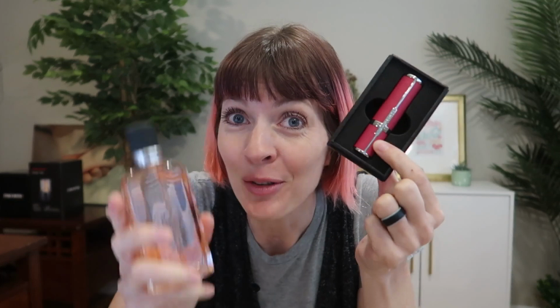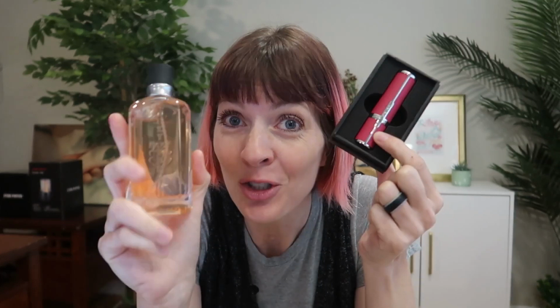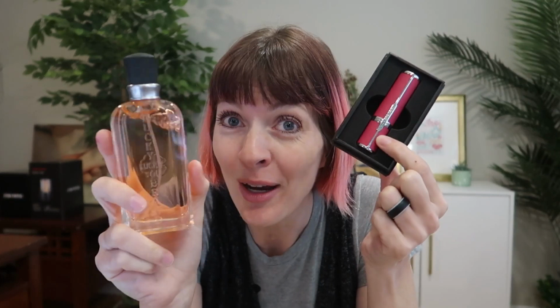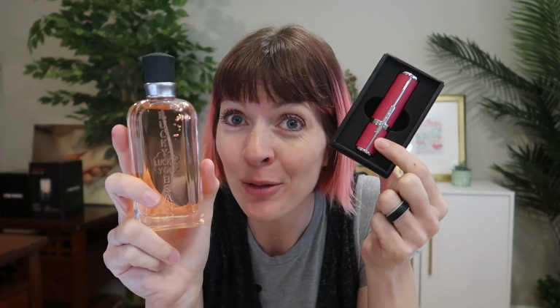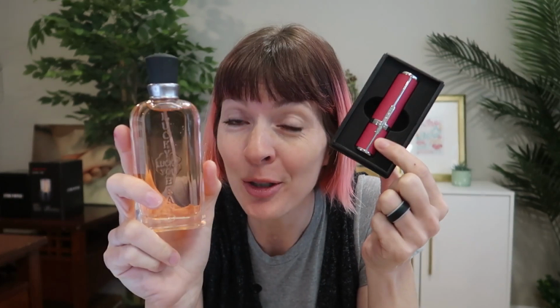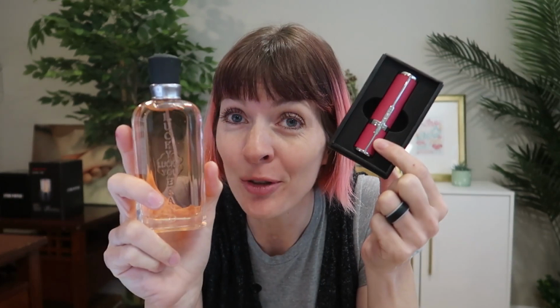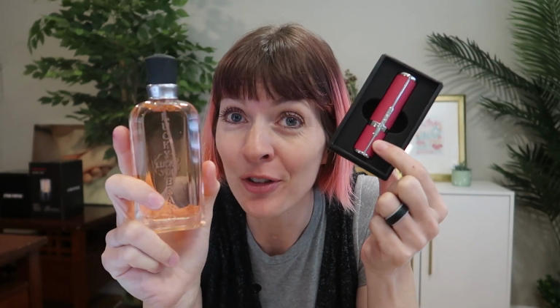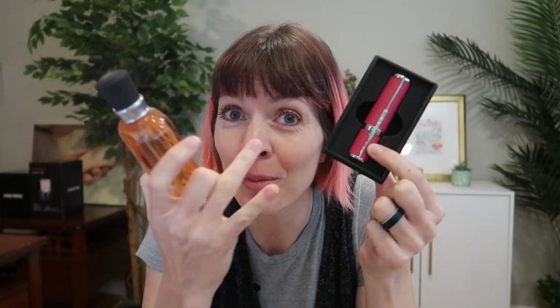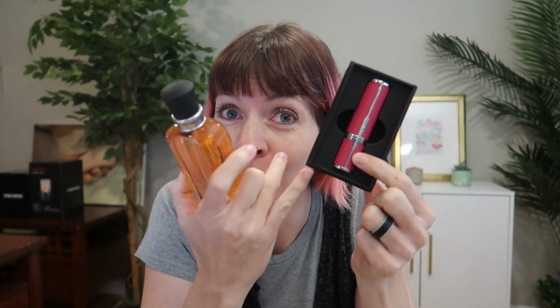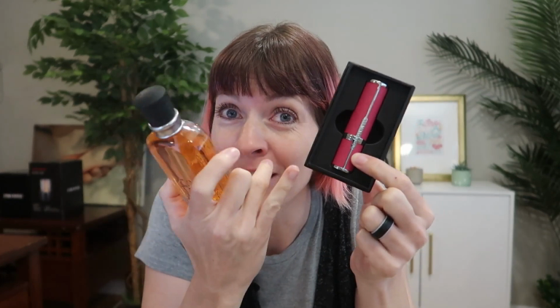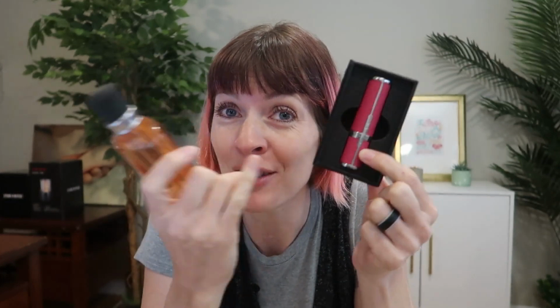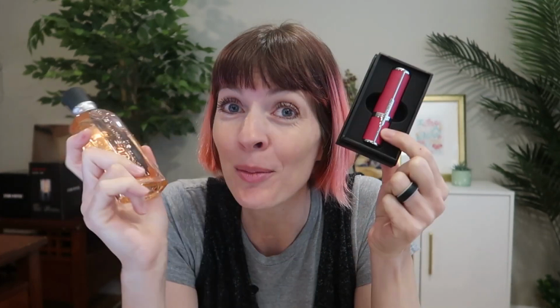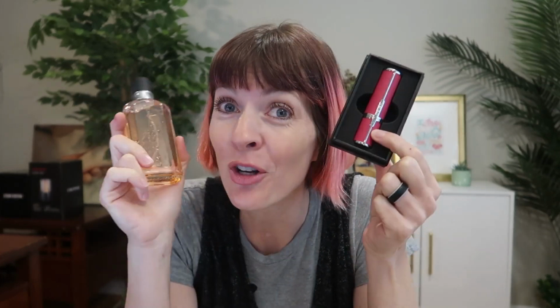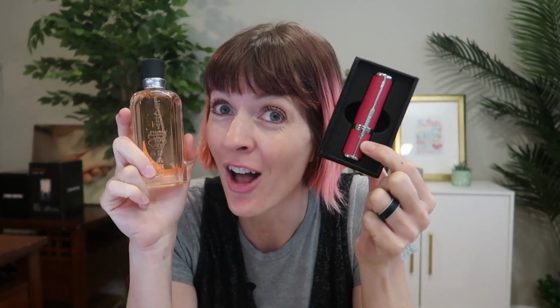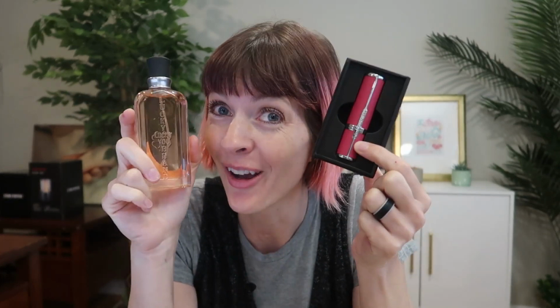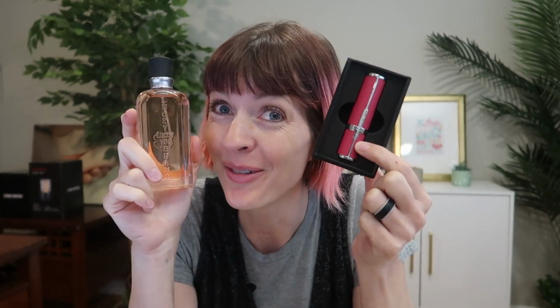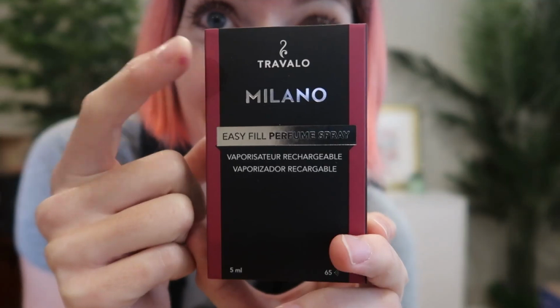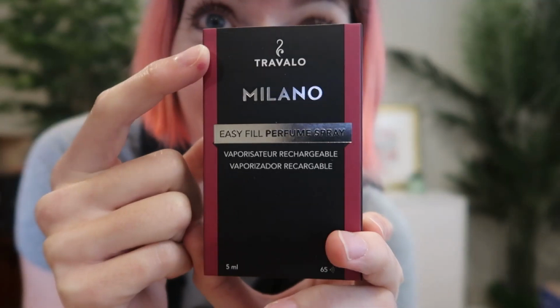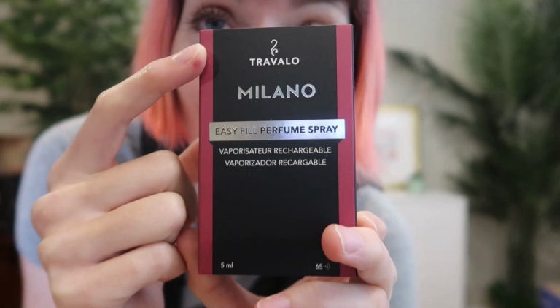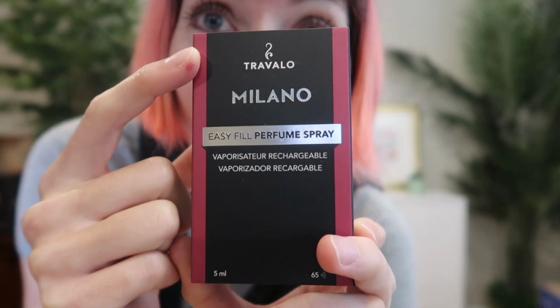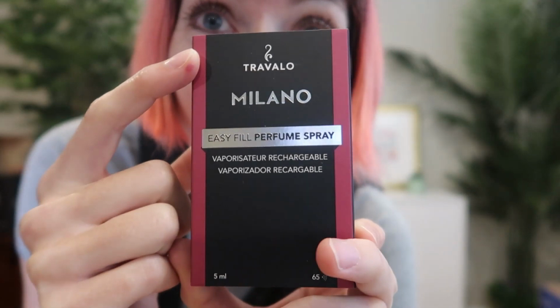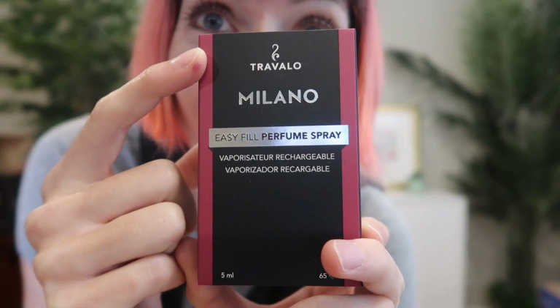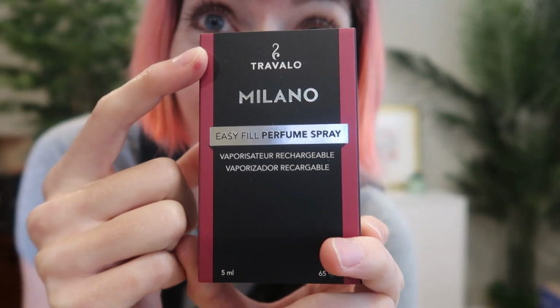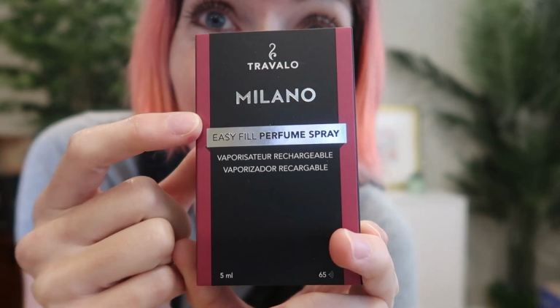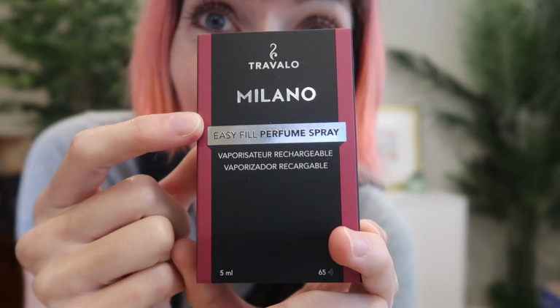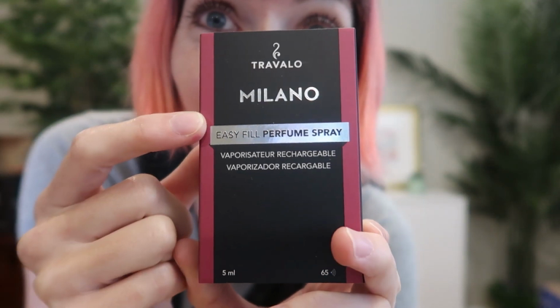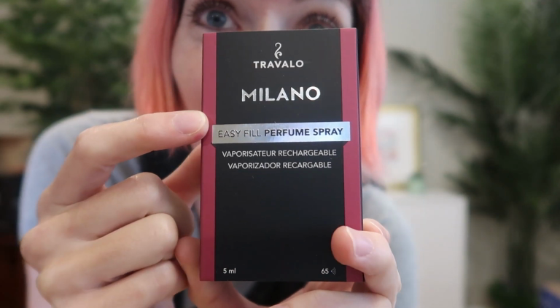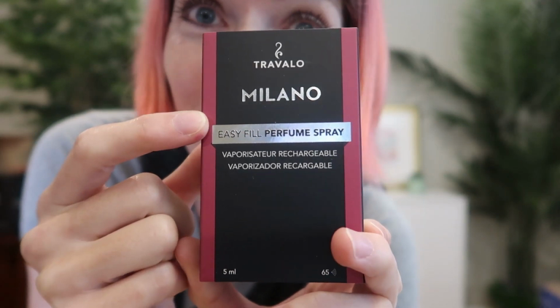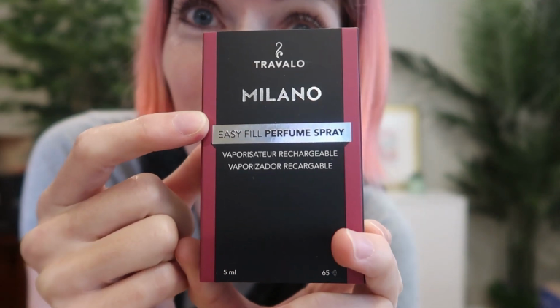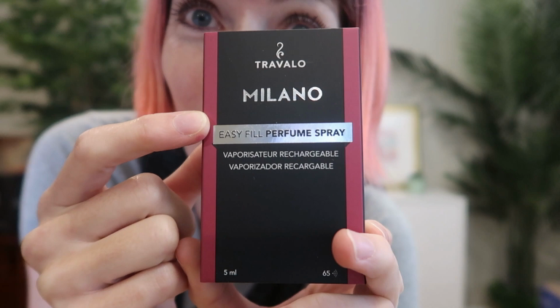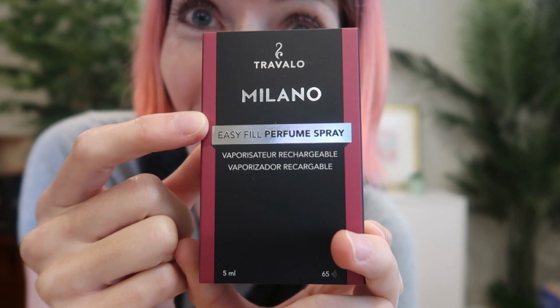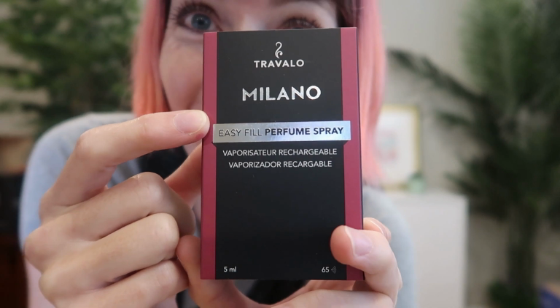If you want to travel with your perfume, you need this from Travalho. This is the Travalho Easy Fill Perfume Spray.